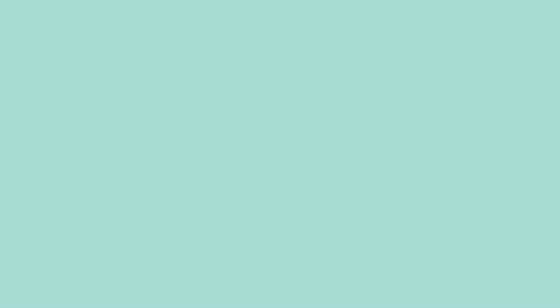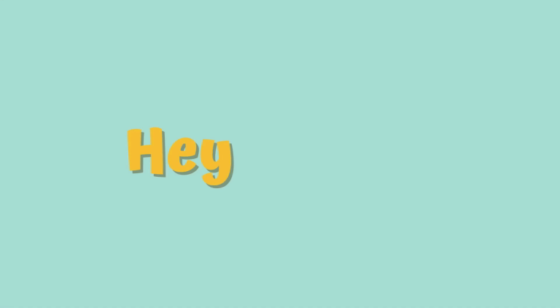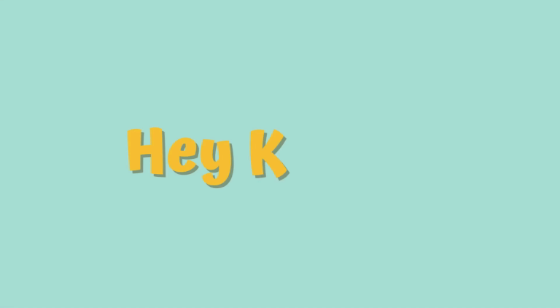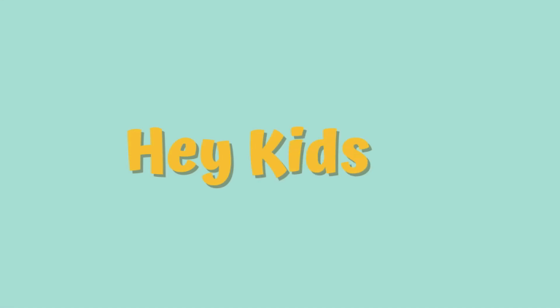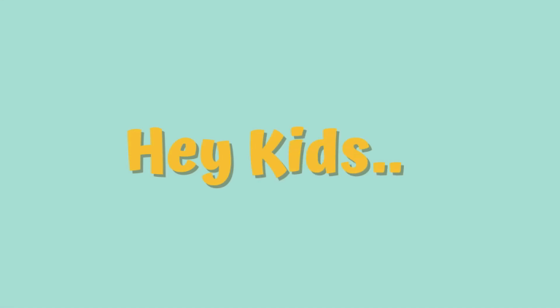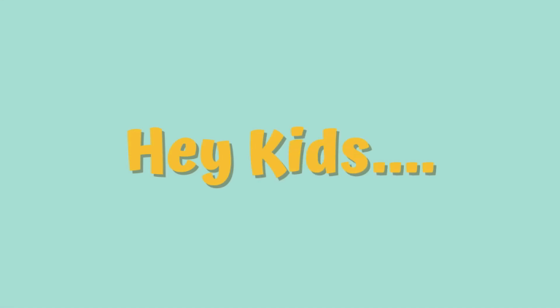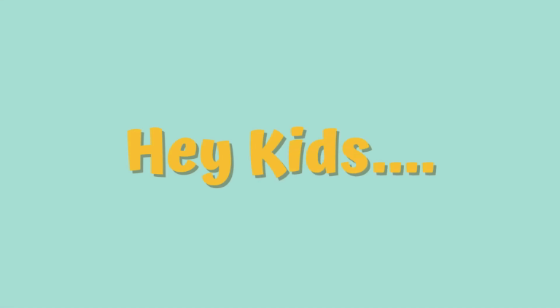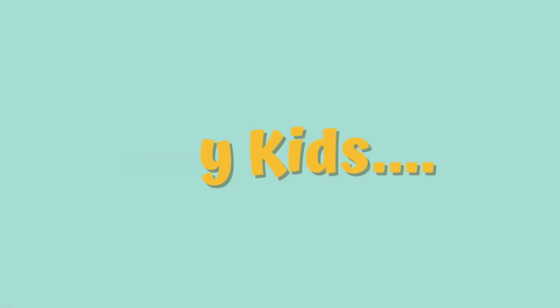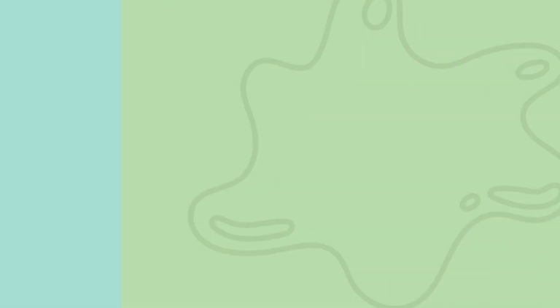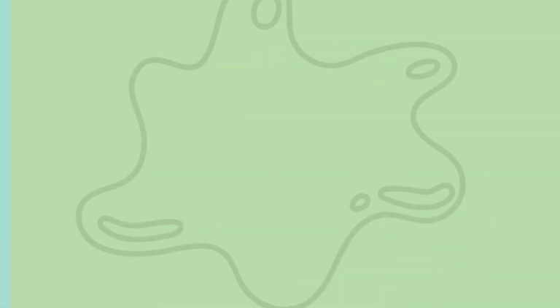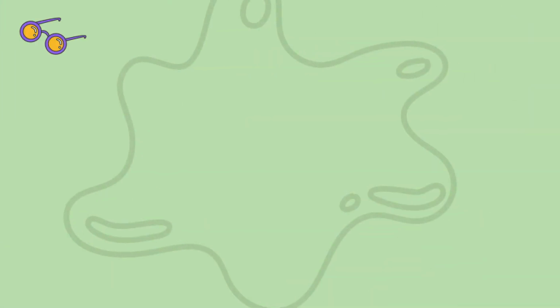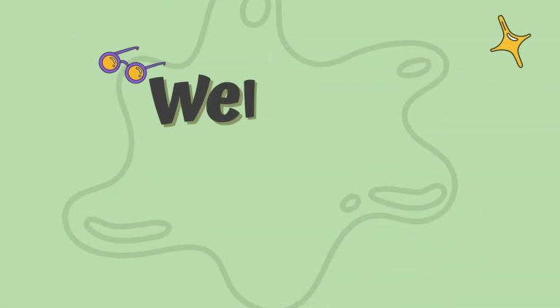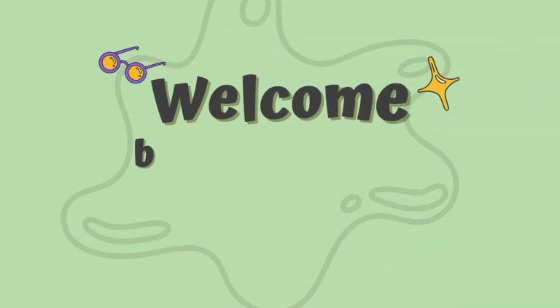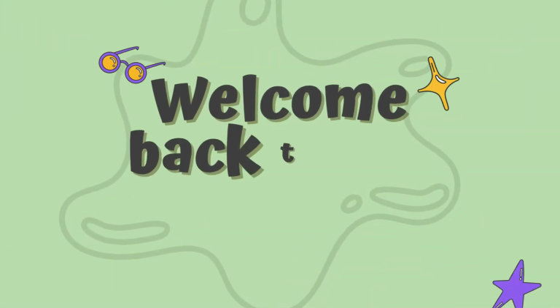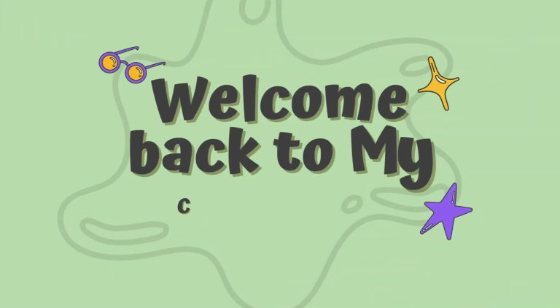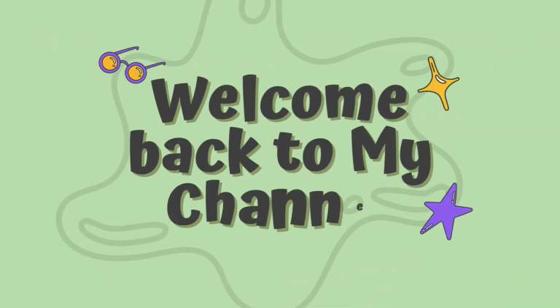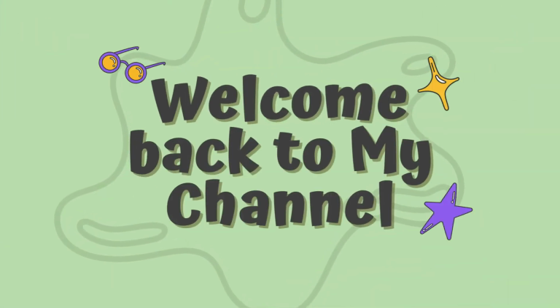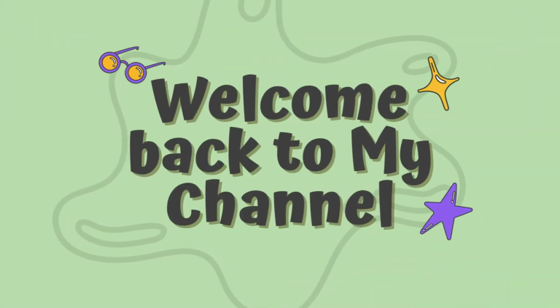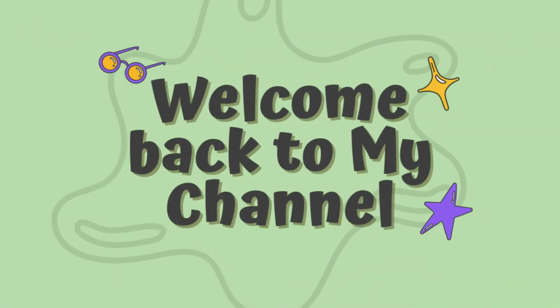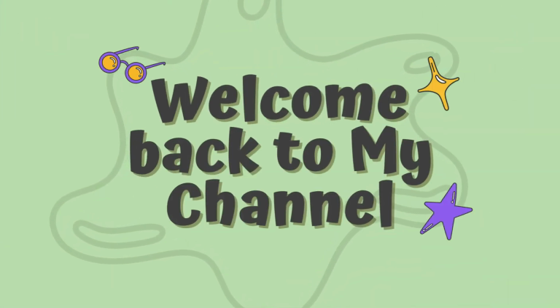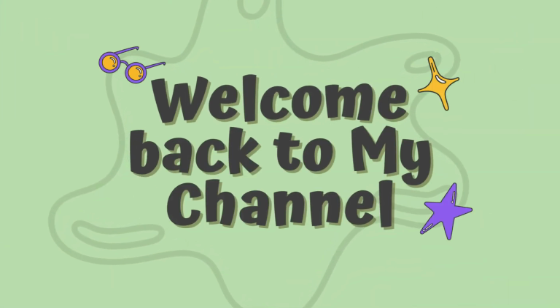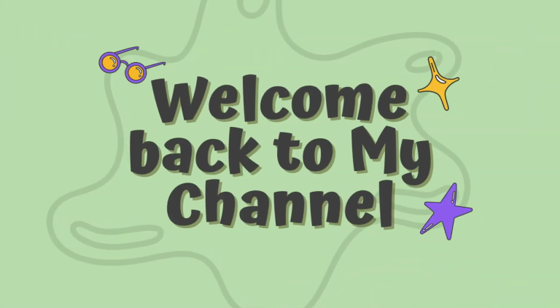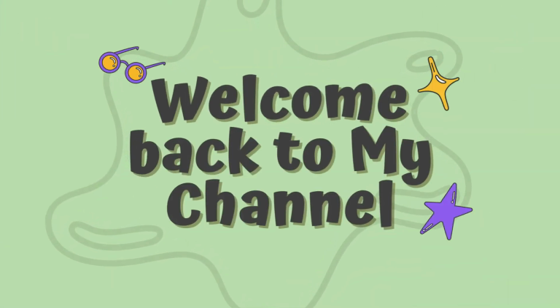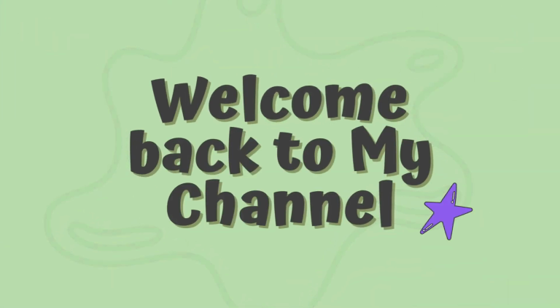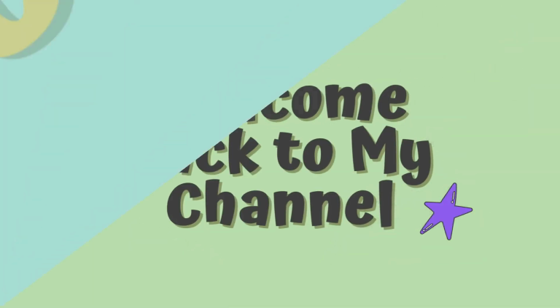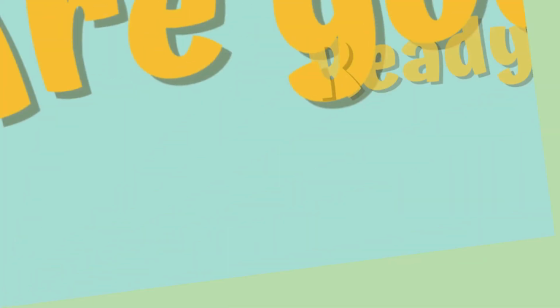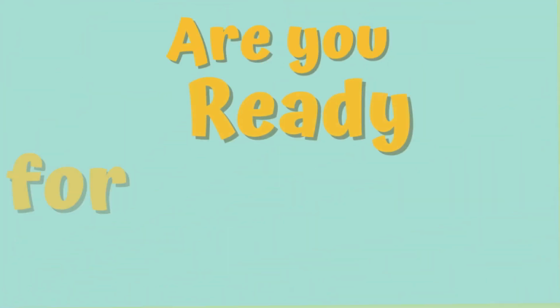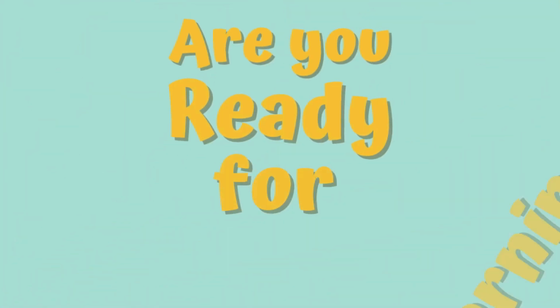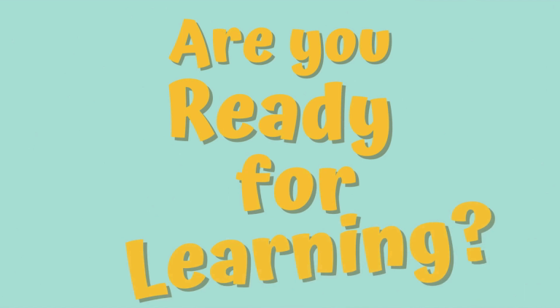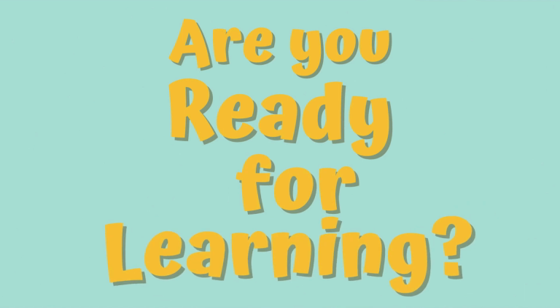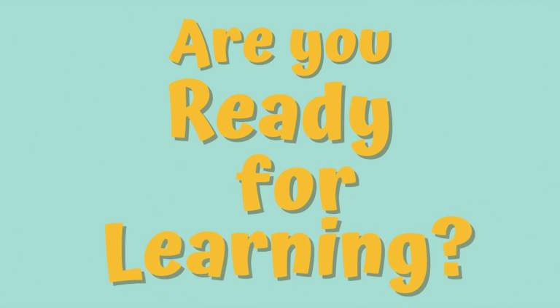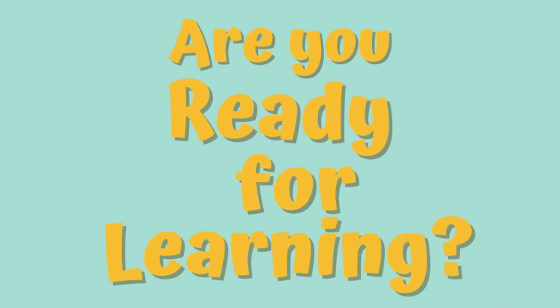Hey kids! Welcome back to my channel. Are you ready for learning?